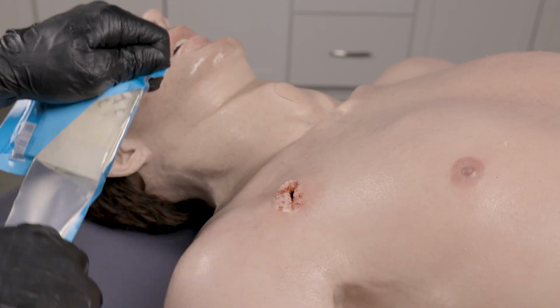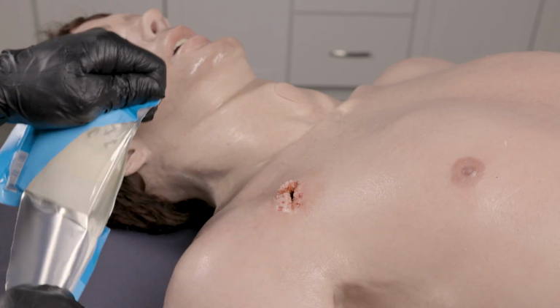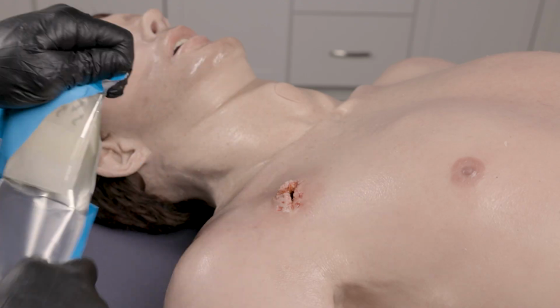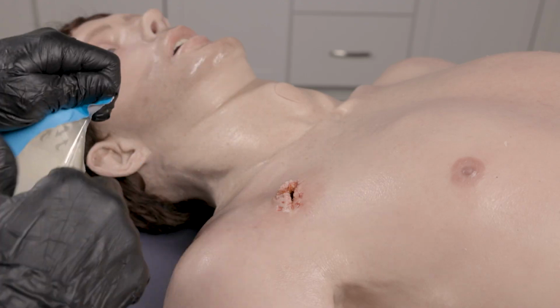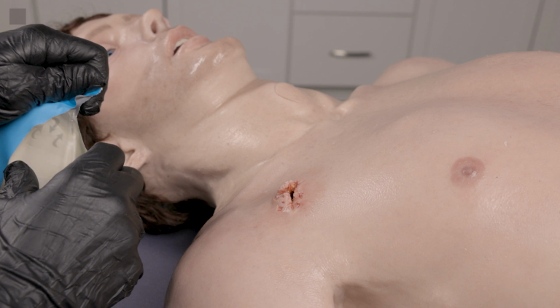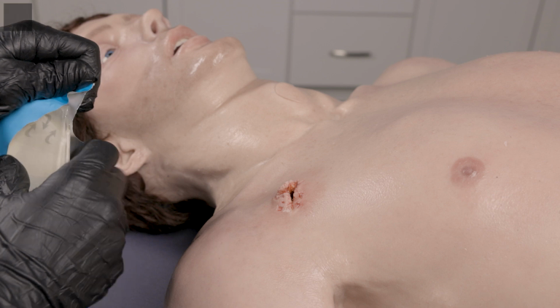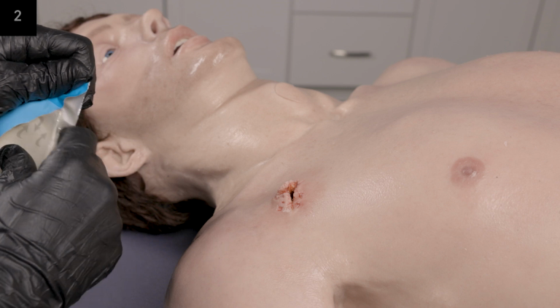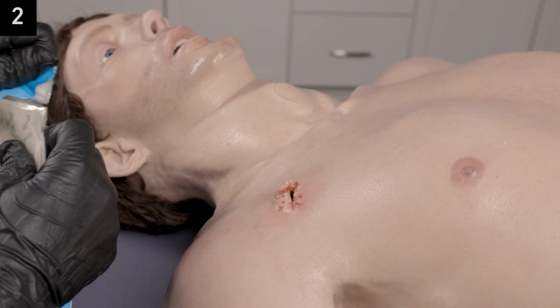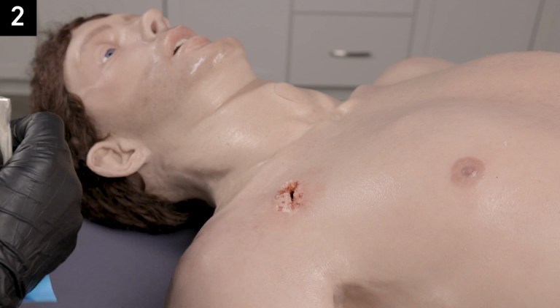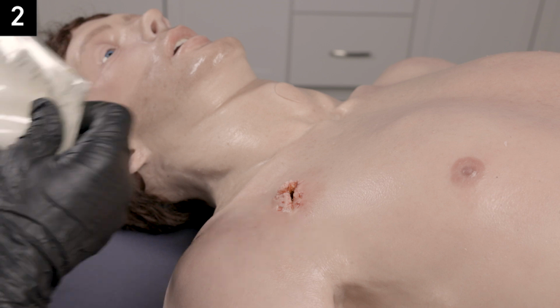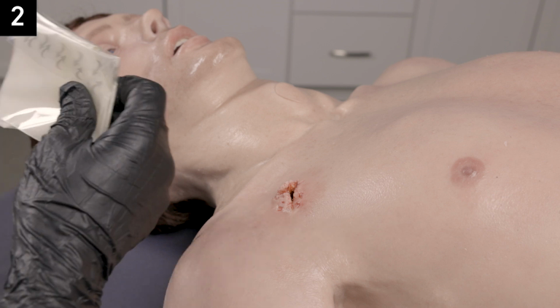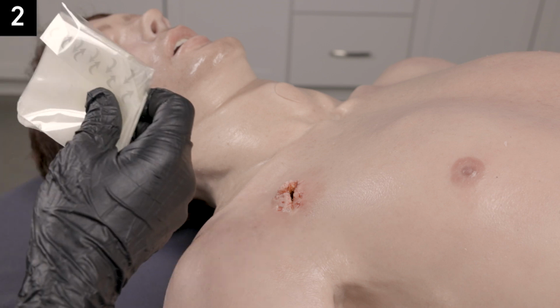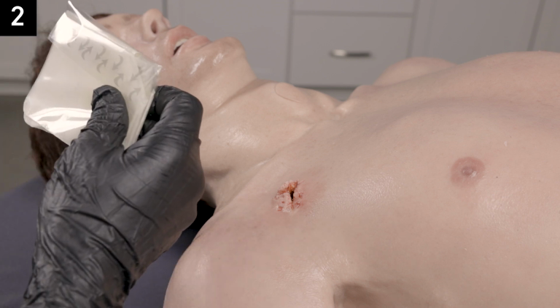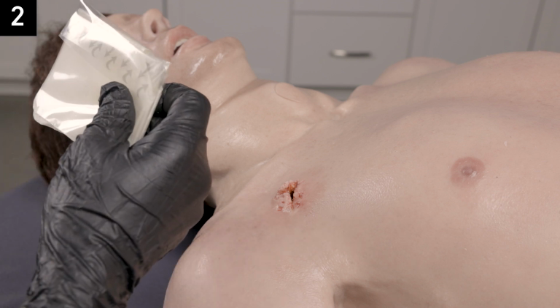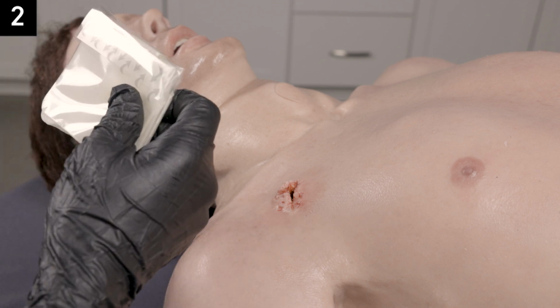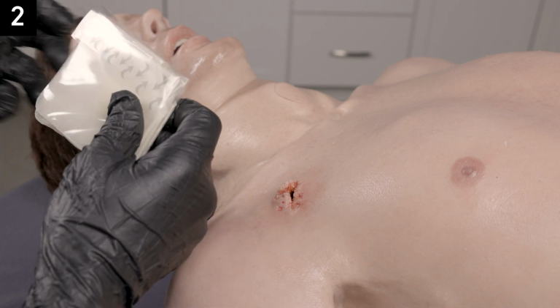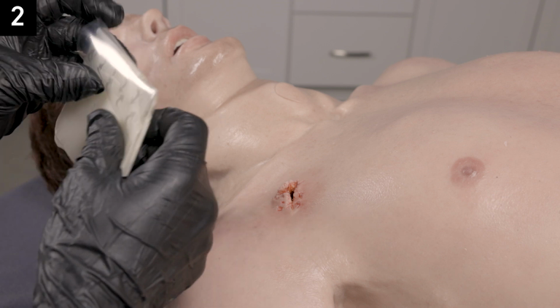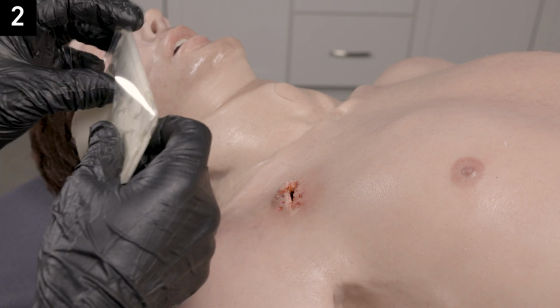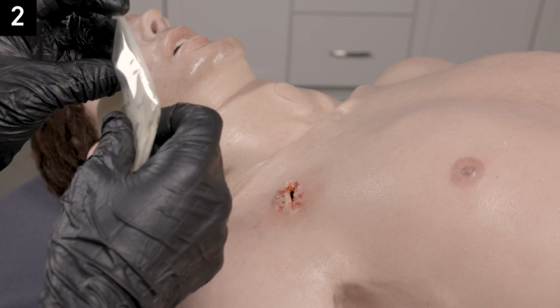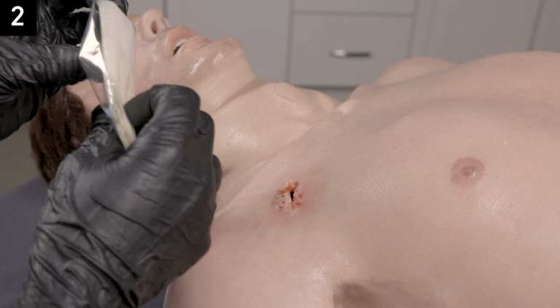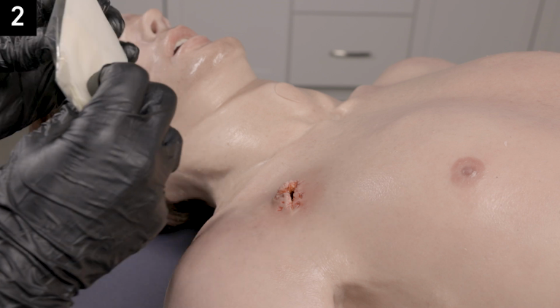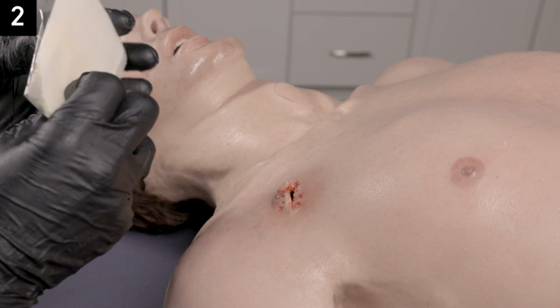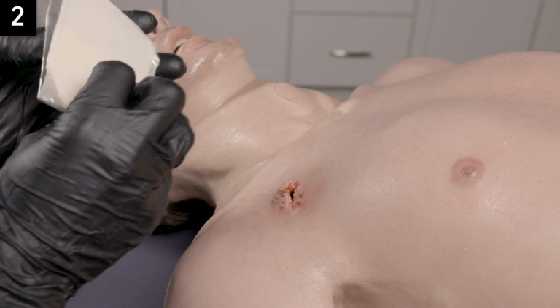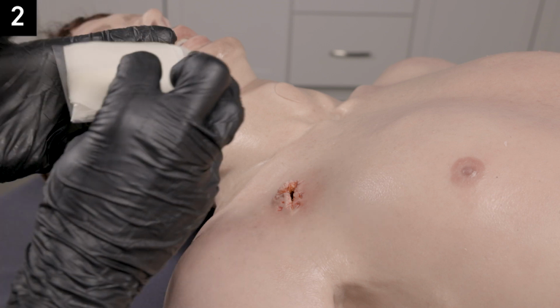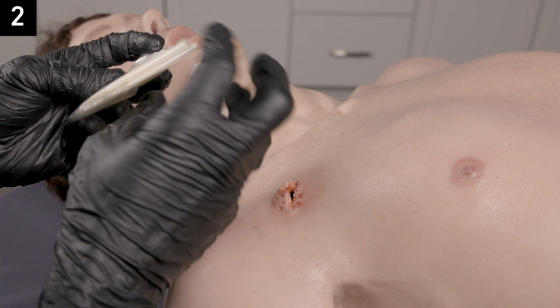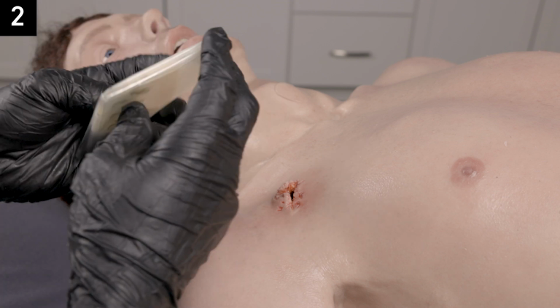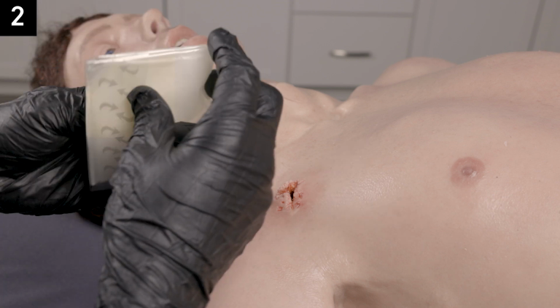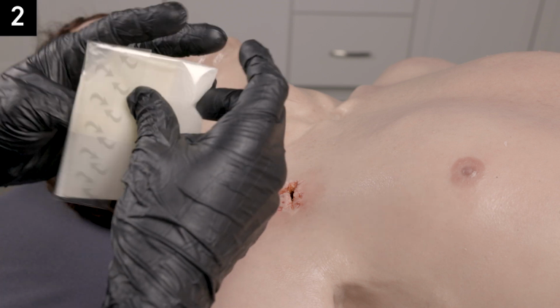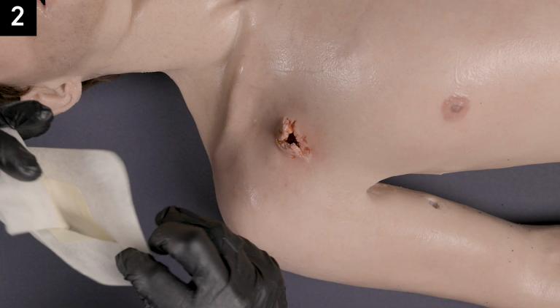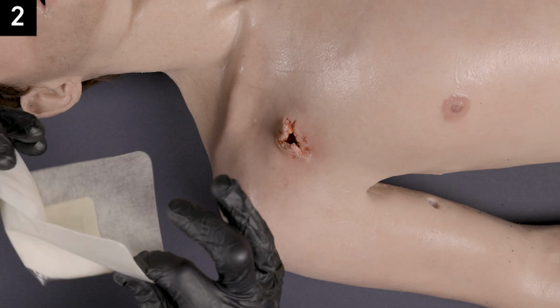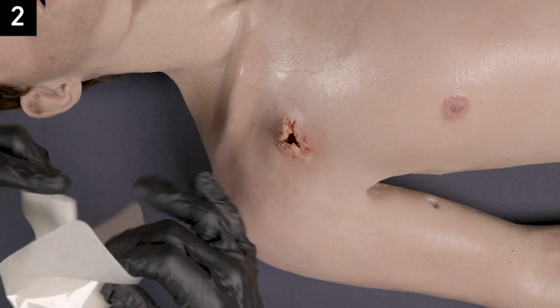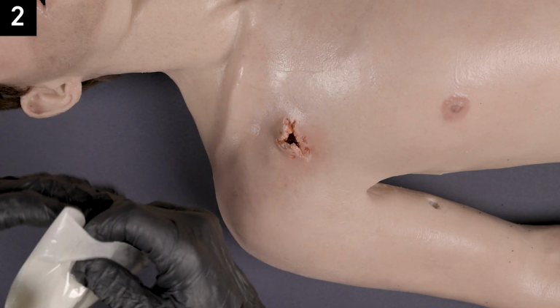Step two: open the chest seal package and pre-position it over the center of the wound.